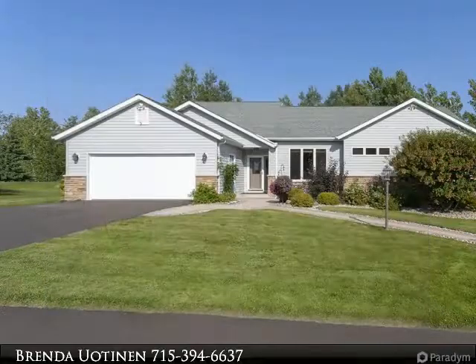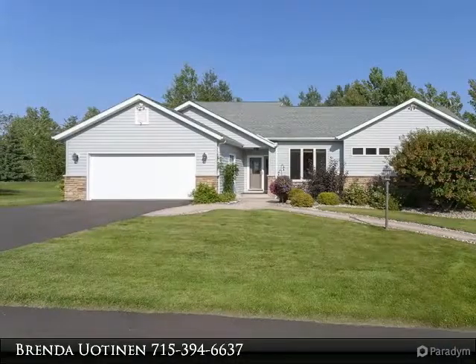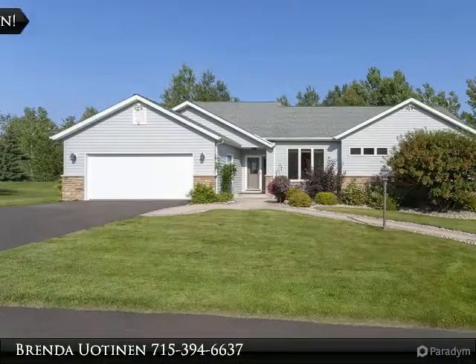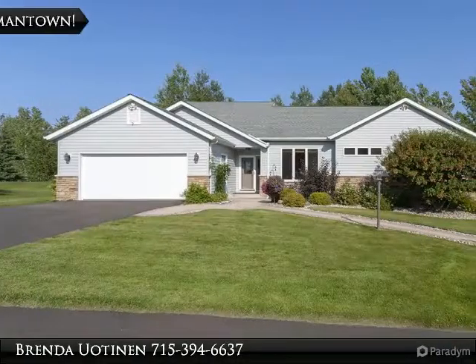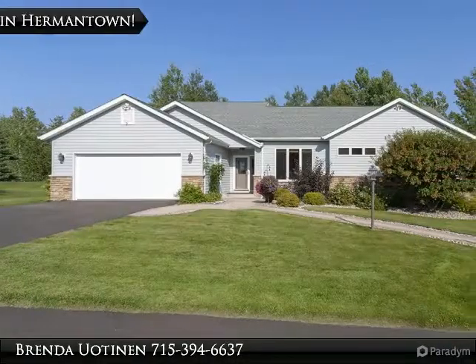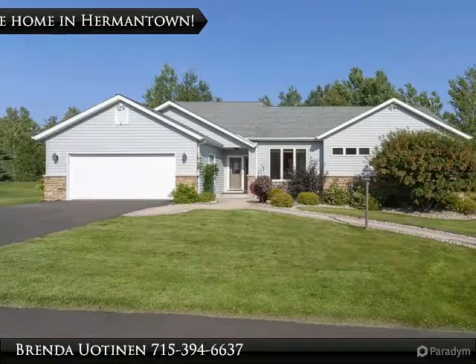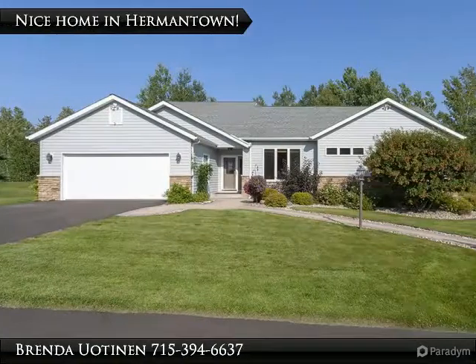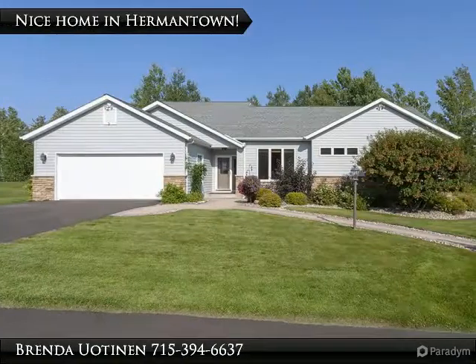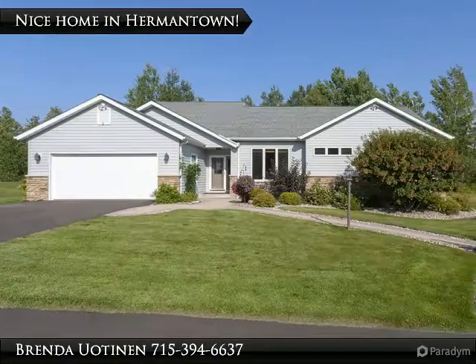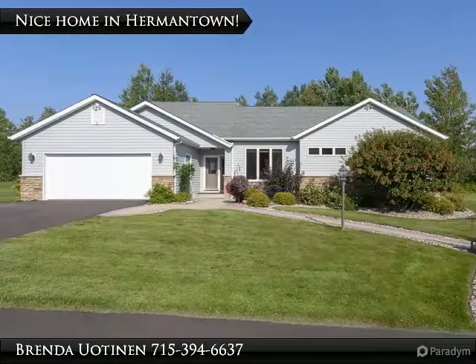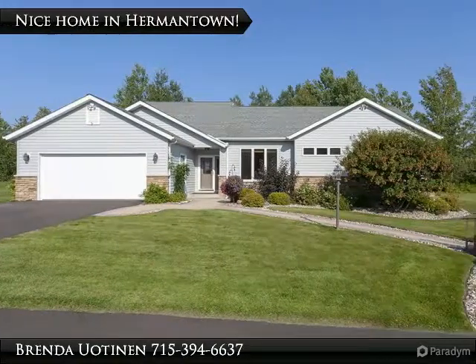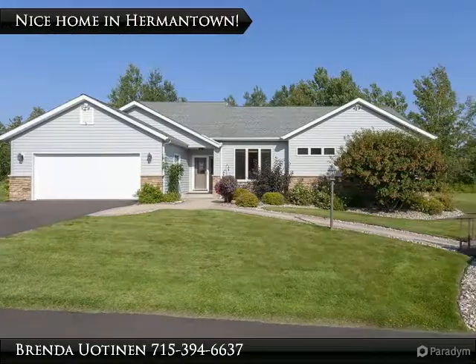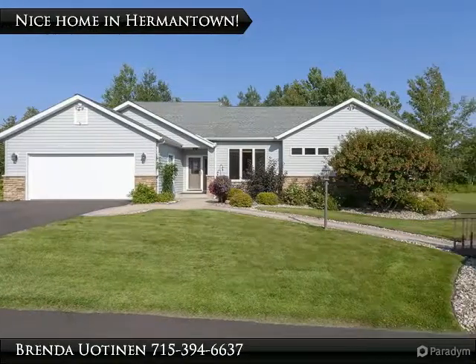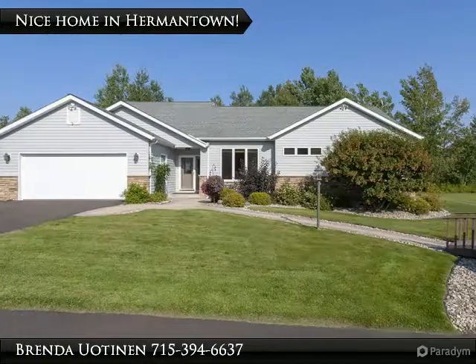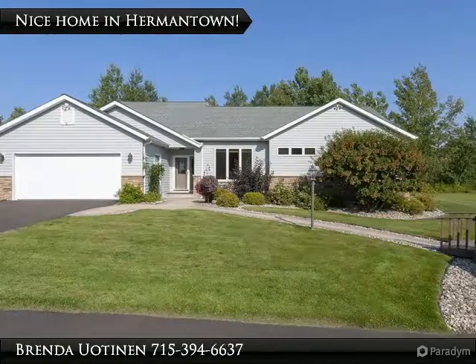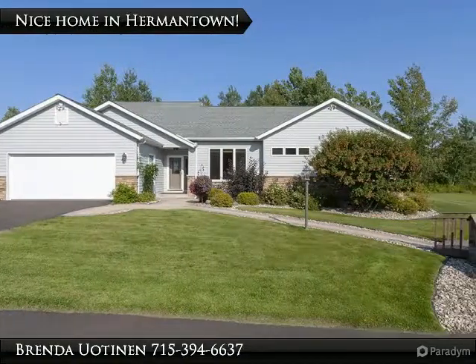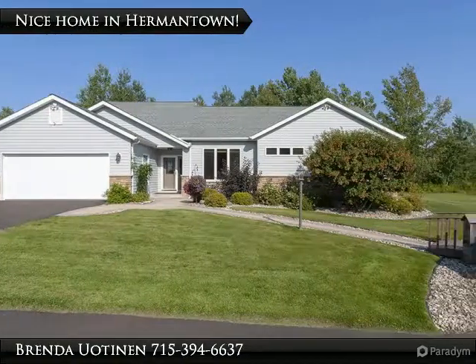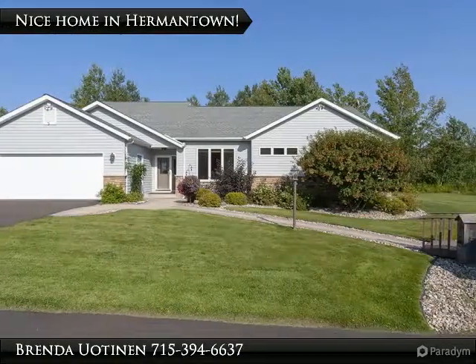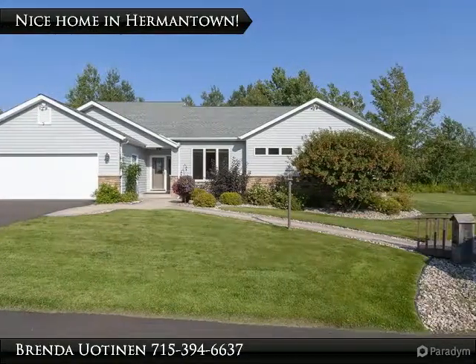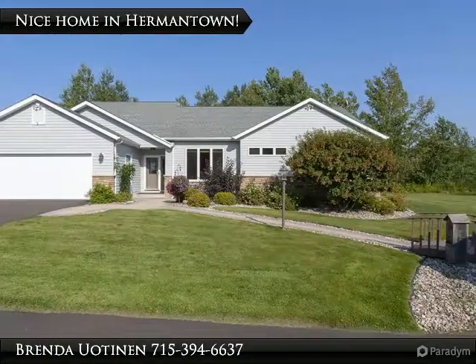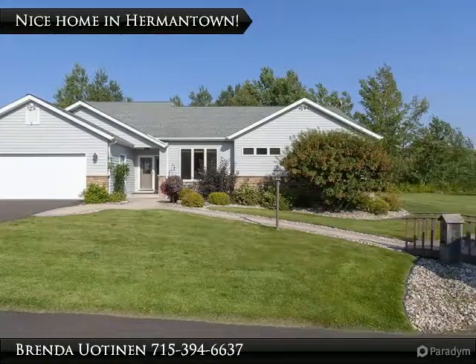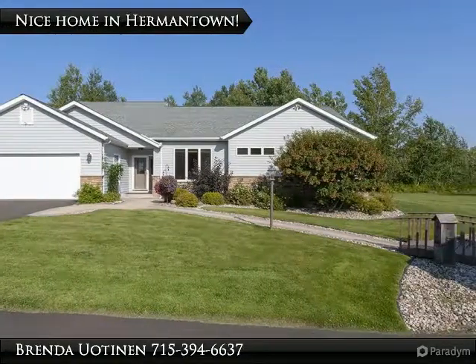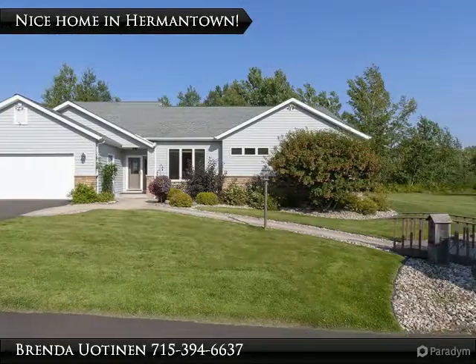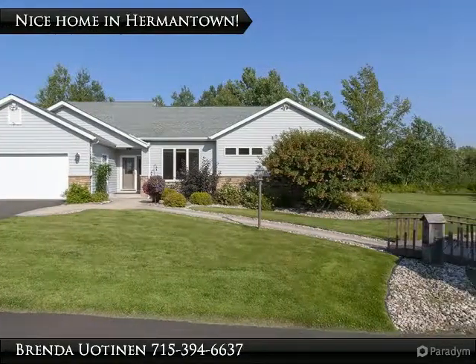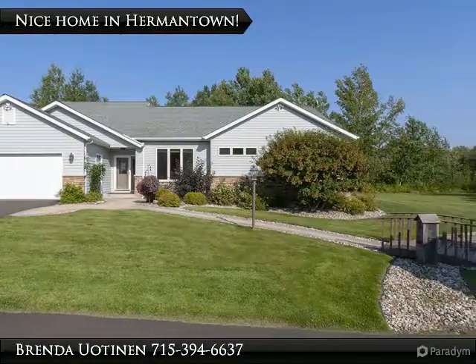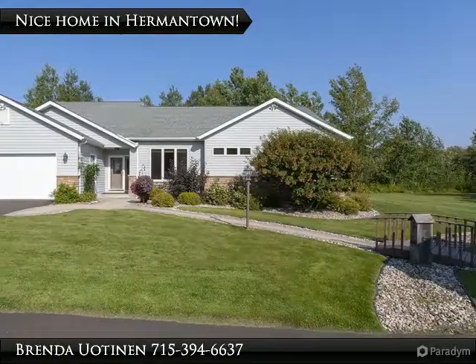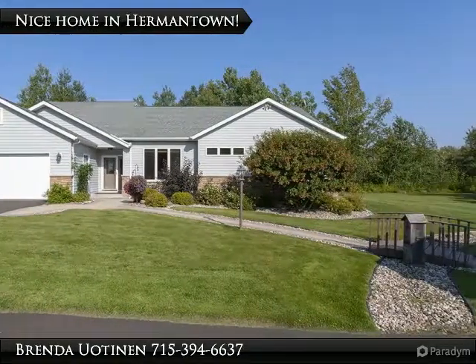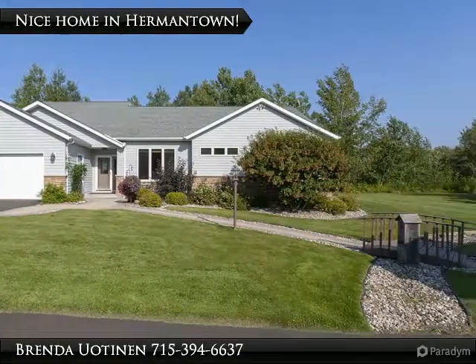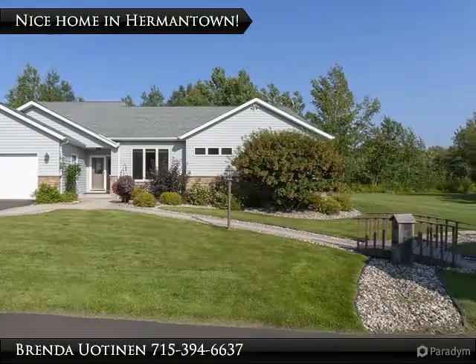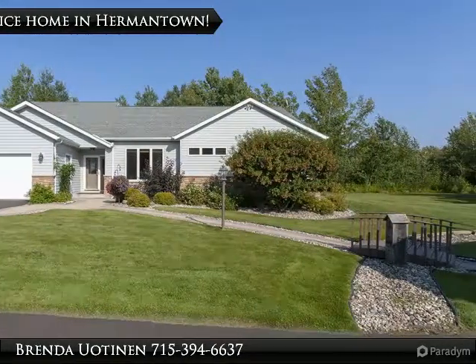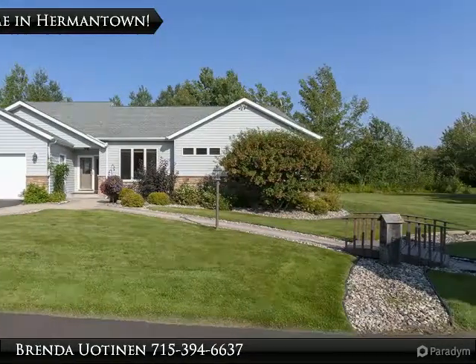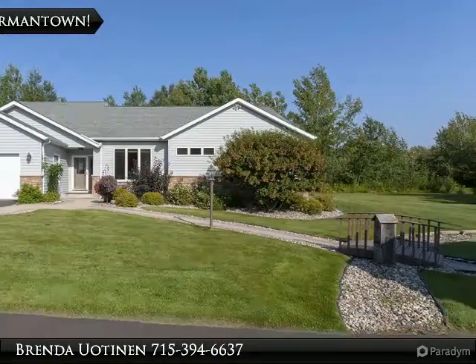Gorgeous 4-plus bedroom home on 1.5 beautifully landscaped acres in Hermantown.